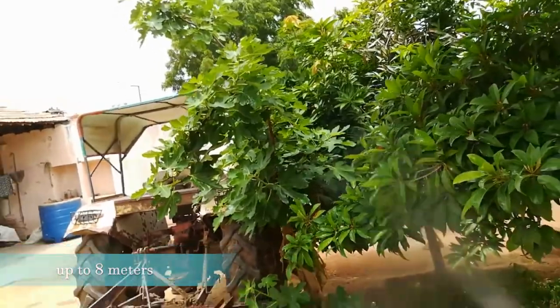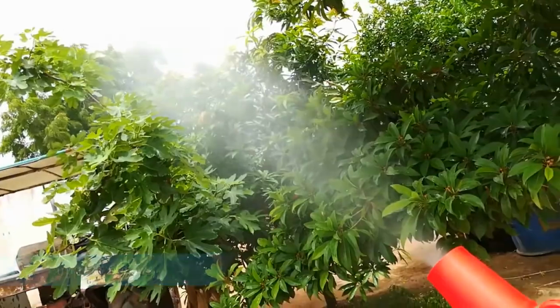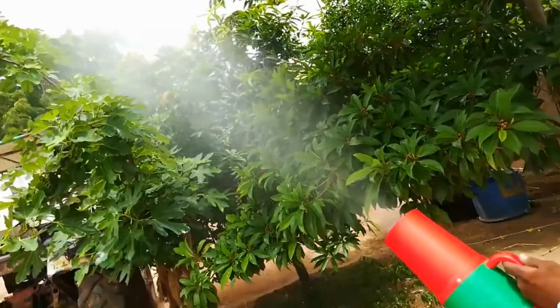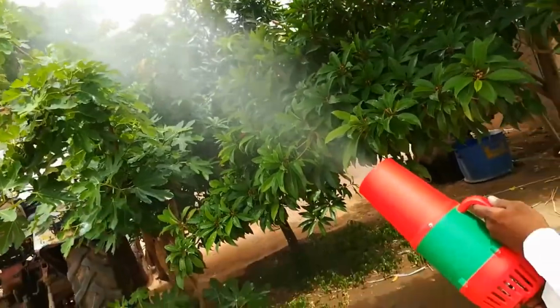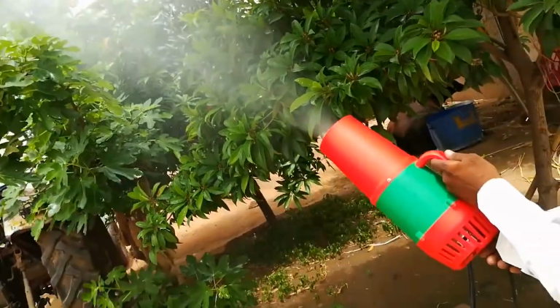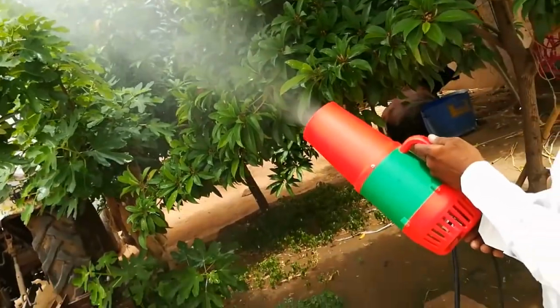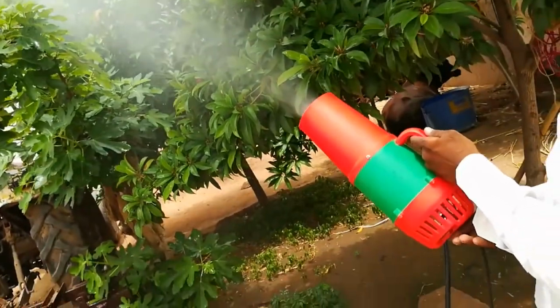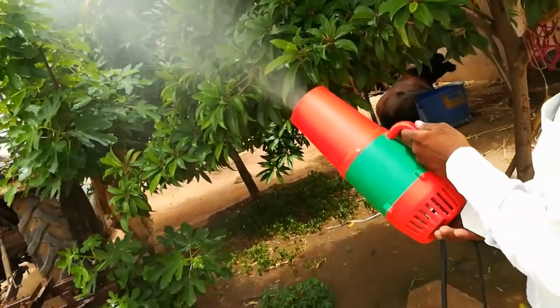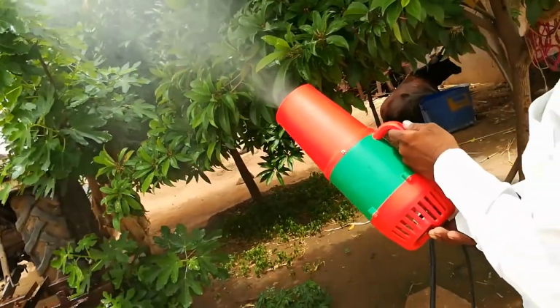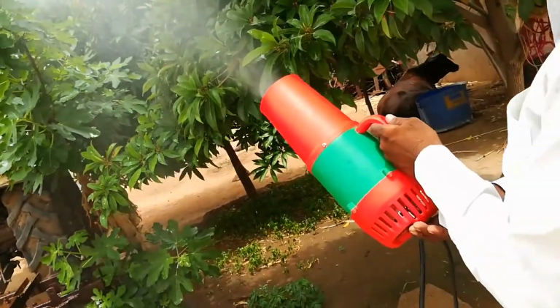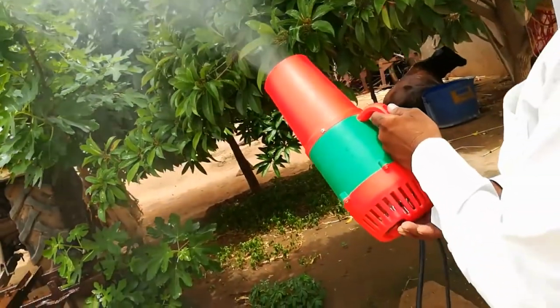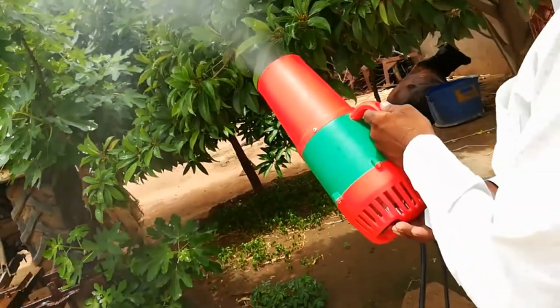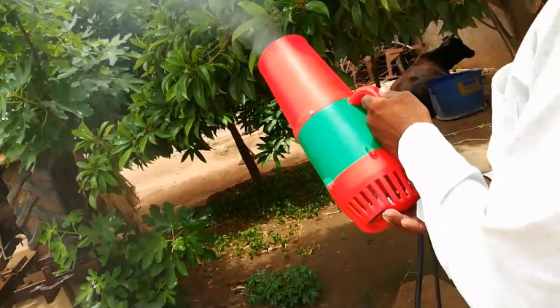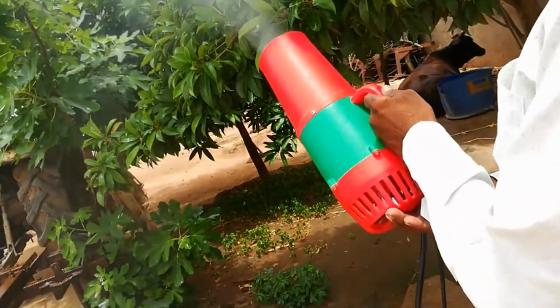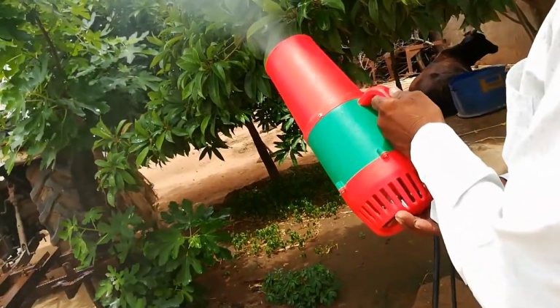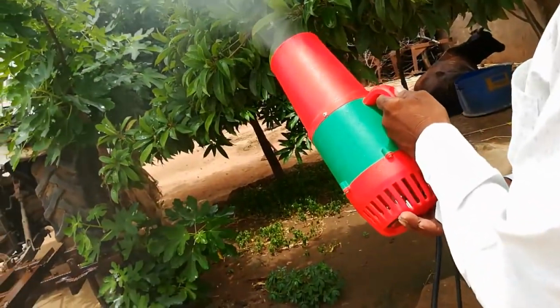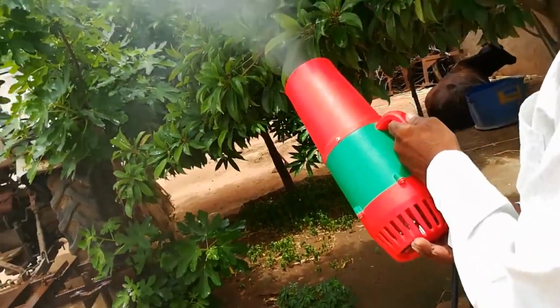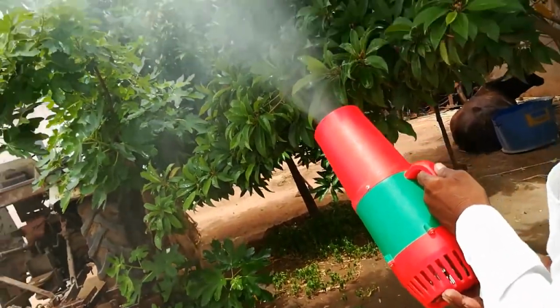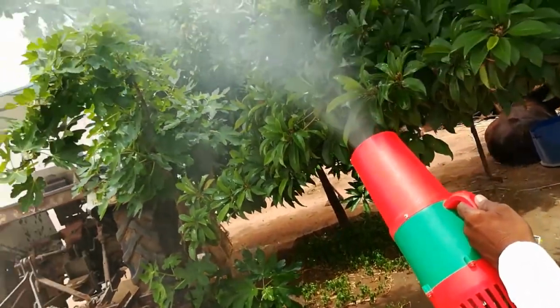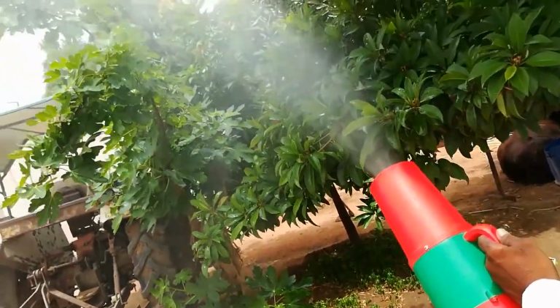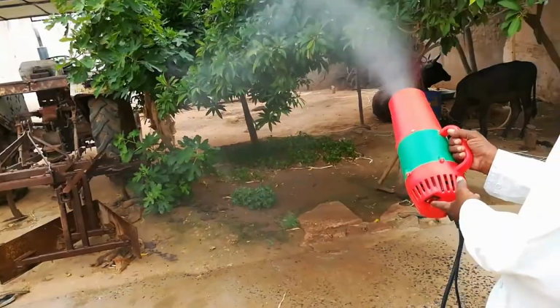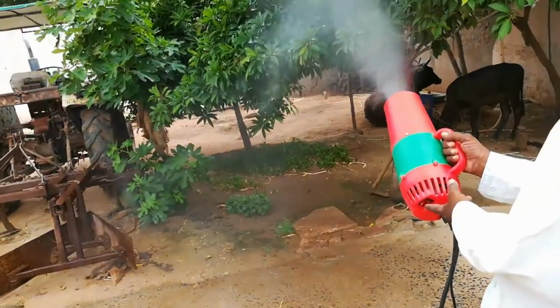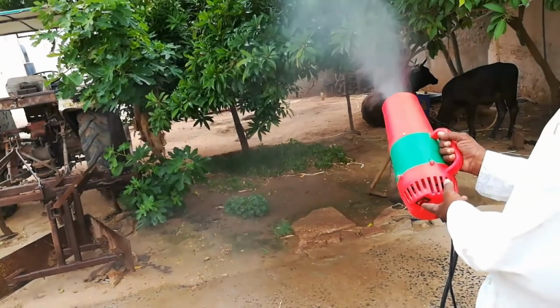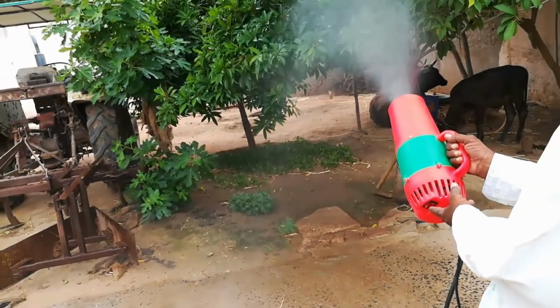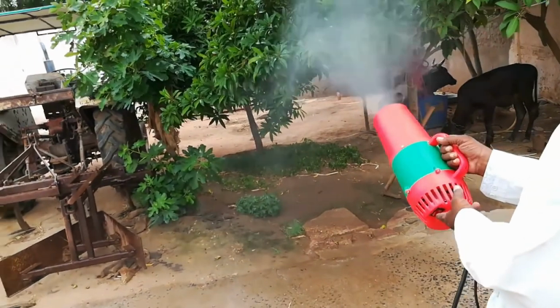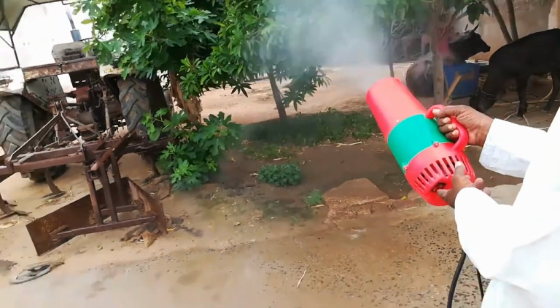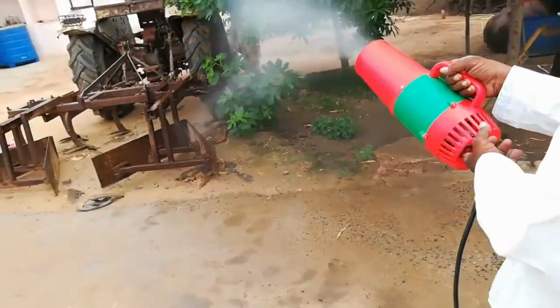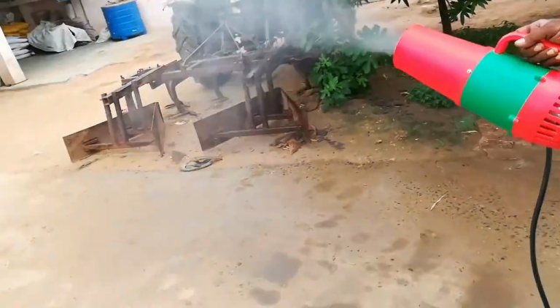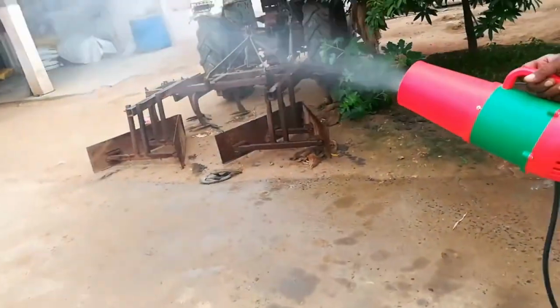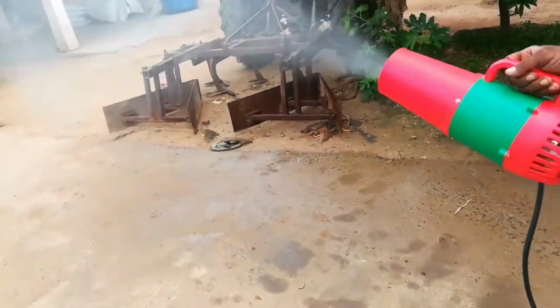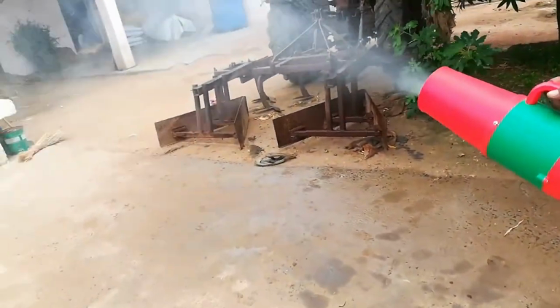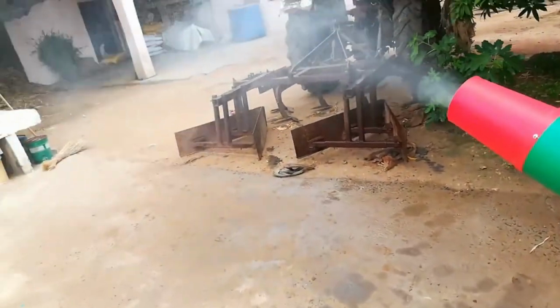It has a weight of about 5 kilograms and can carry a spray-in mist distance of up to 8 meters. This tool can reduce pesticide residue, increasing spray efficiency, while saving time and improving production efficiency.